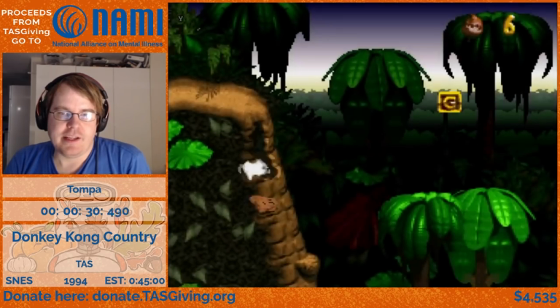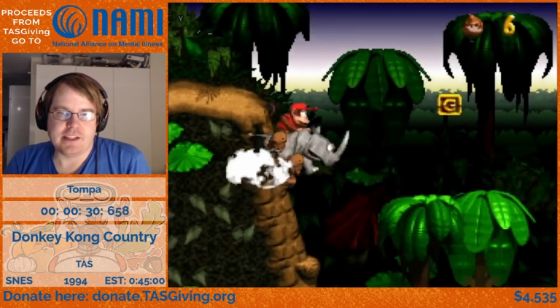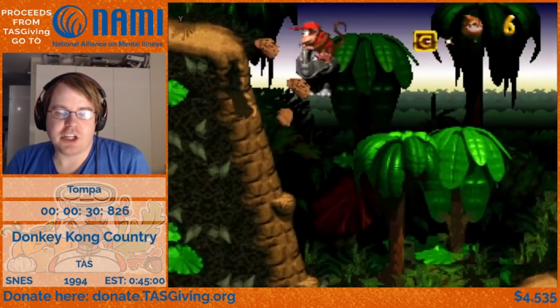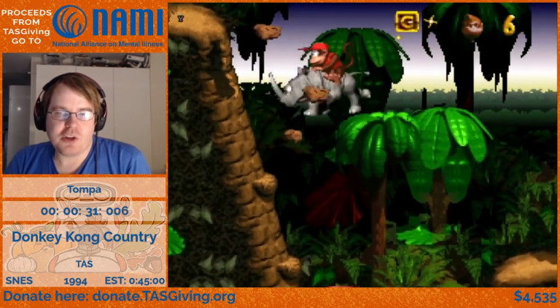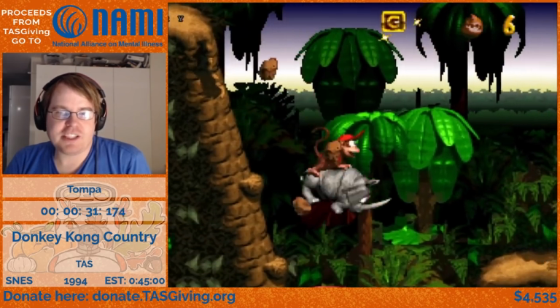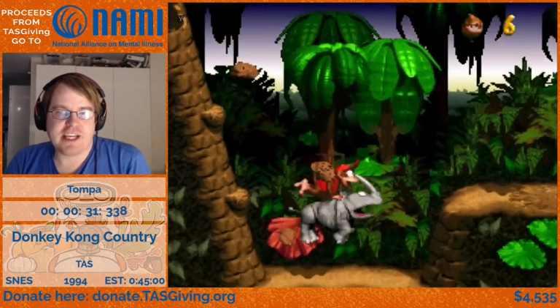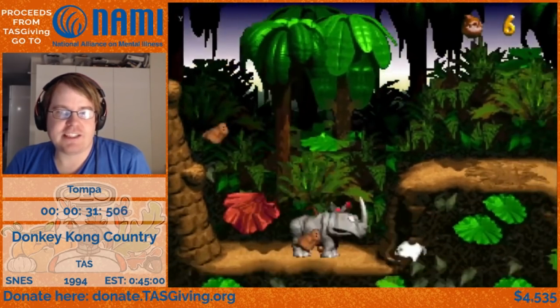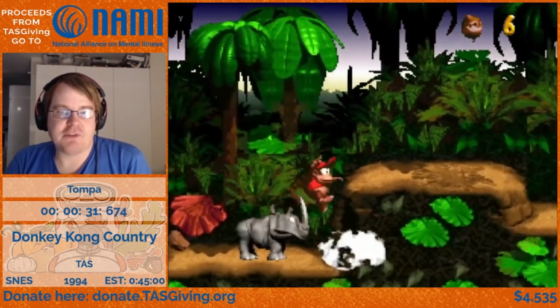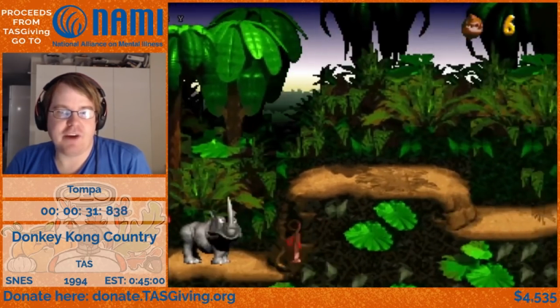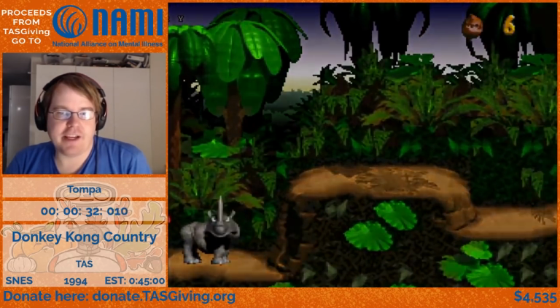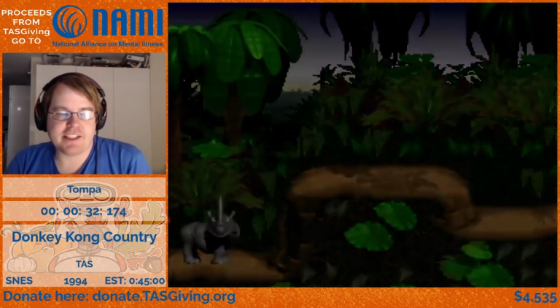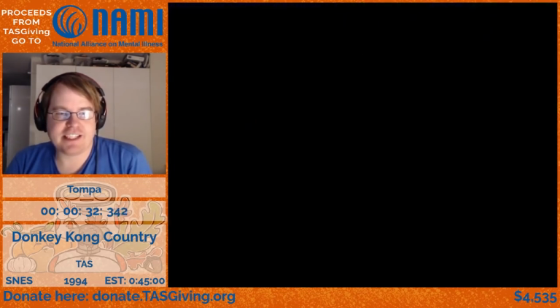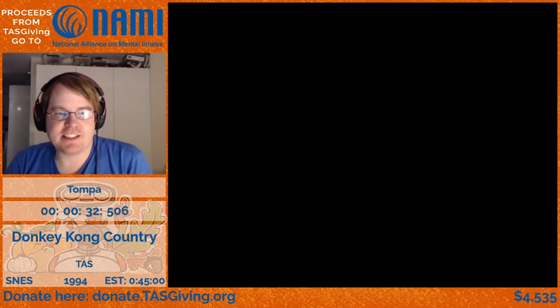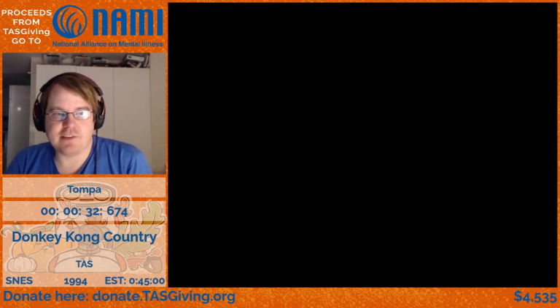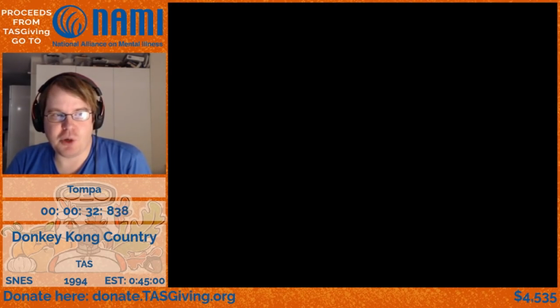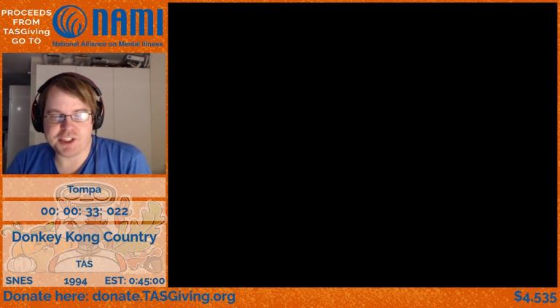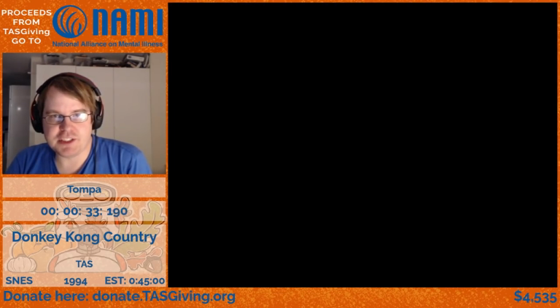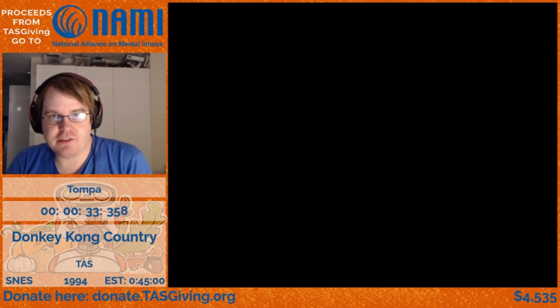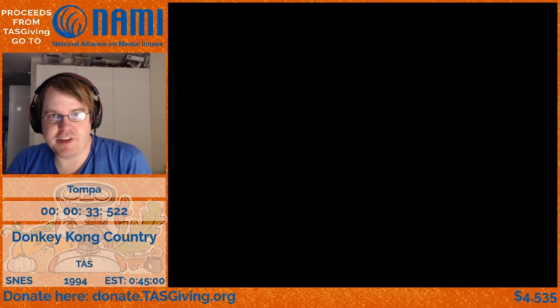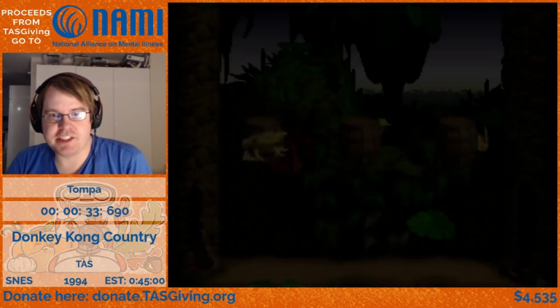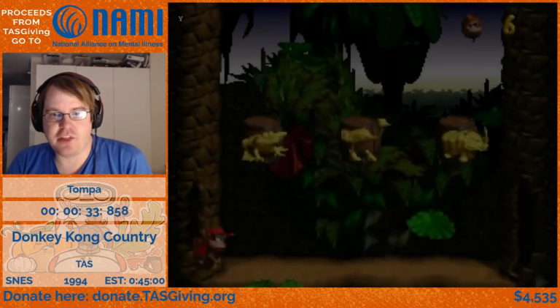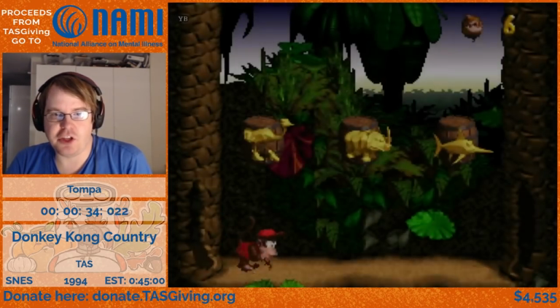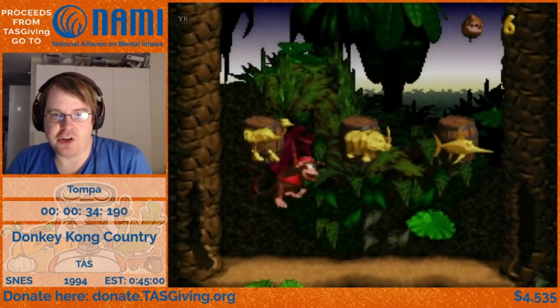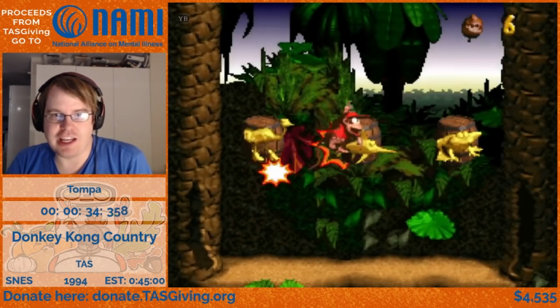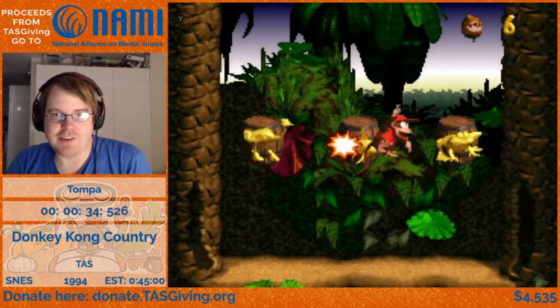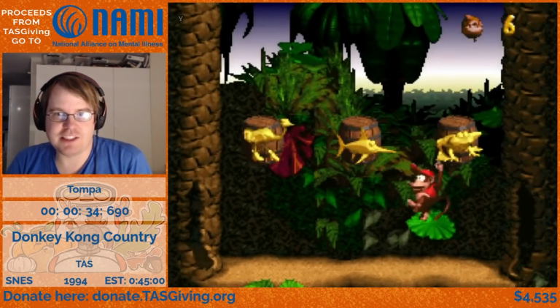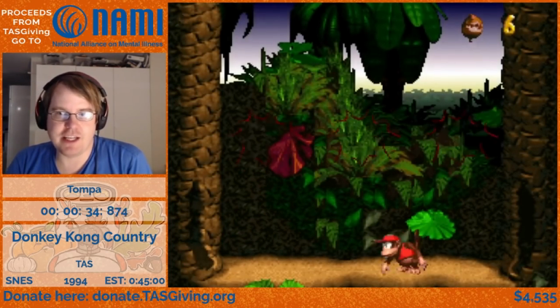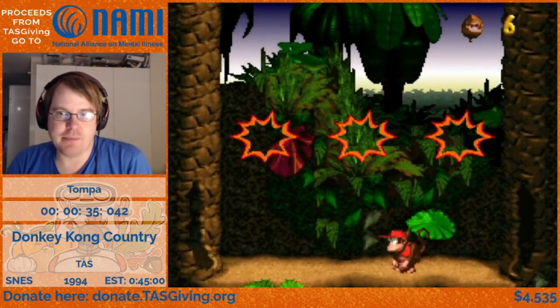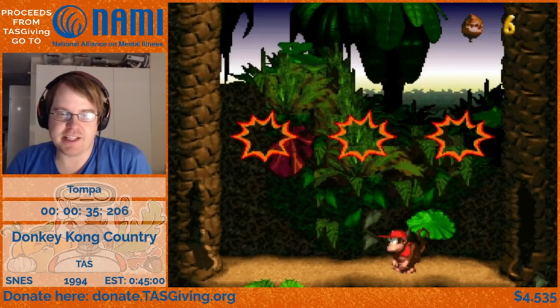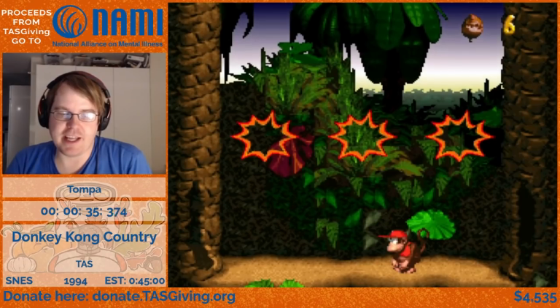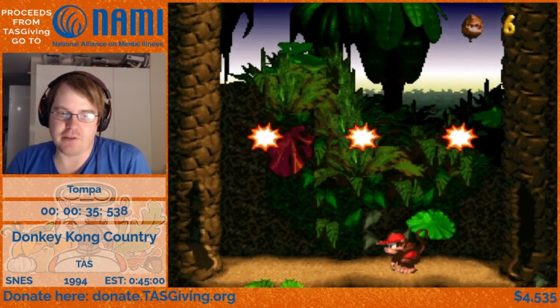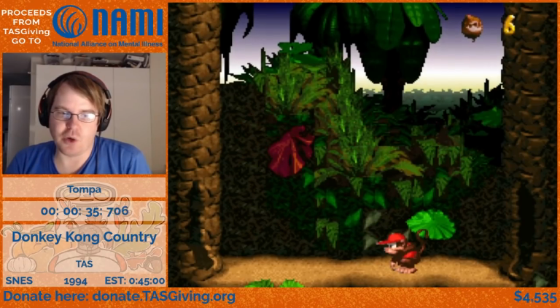Golden Rambi happens because there are too many sprites on the screen at the same time, so new sprites can take color from different sprites. The goal of this task is to find the 67 bonuses, finish 33 levels, and beat King K. Roll.